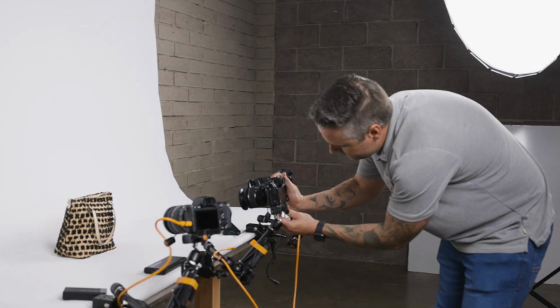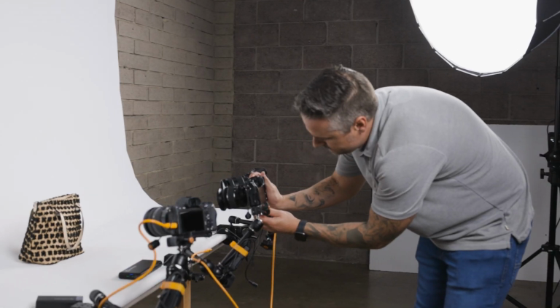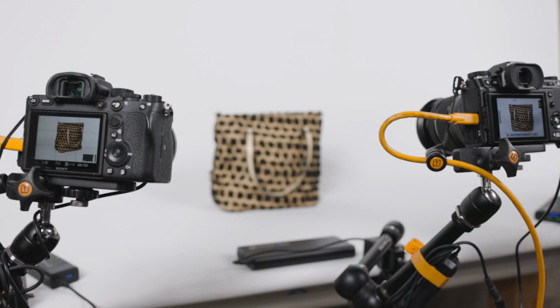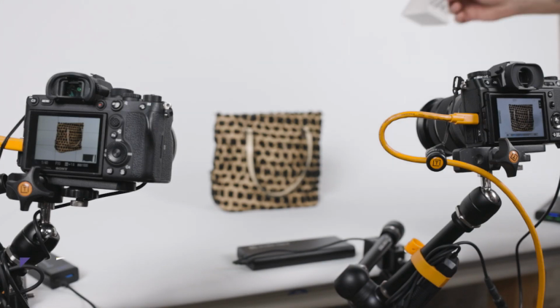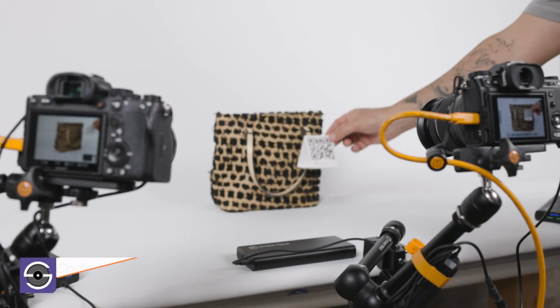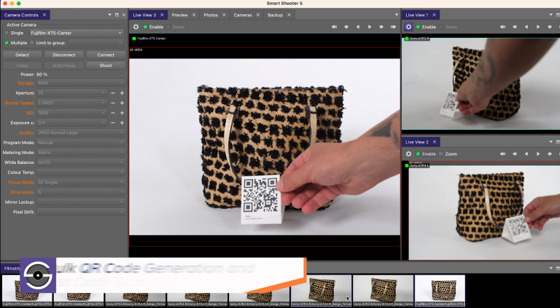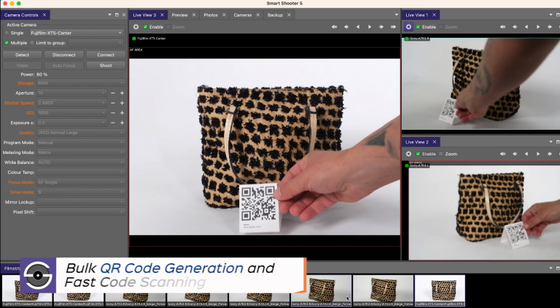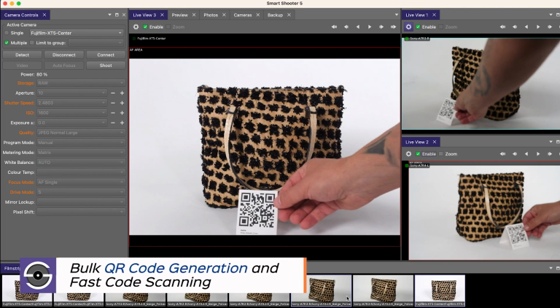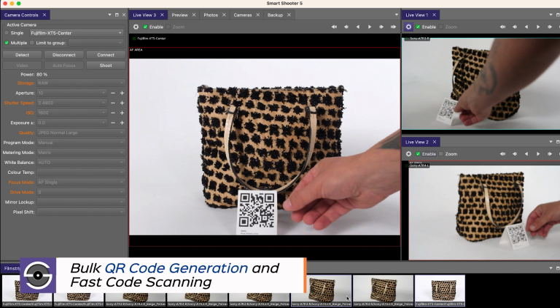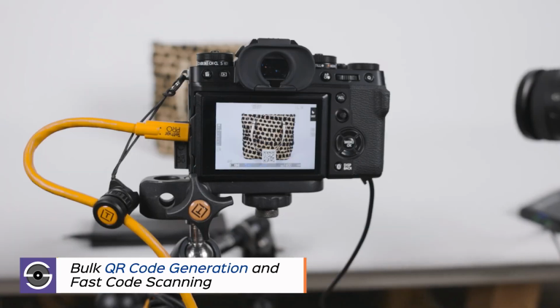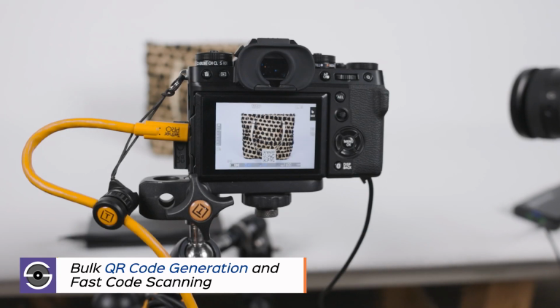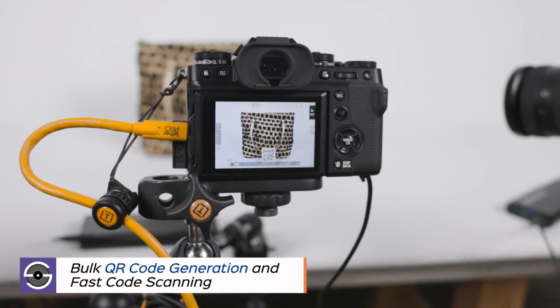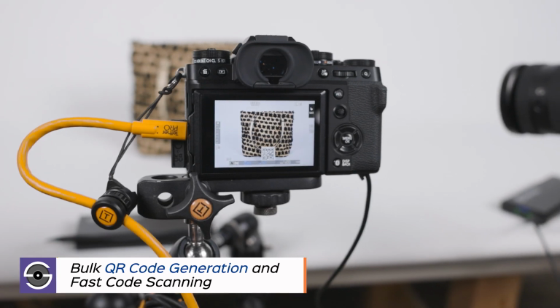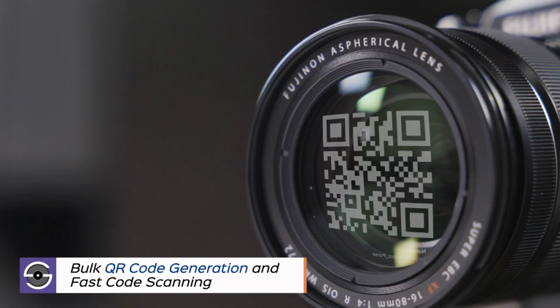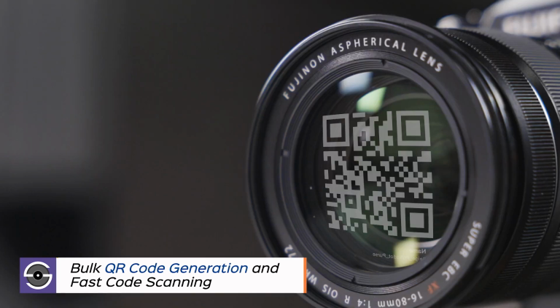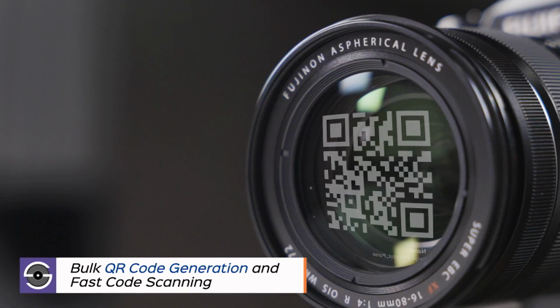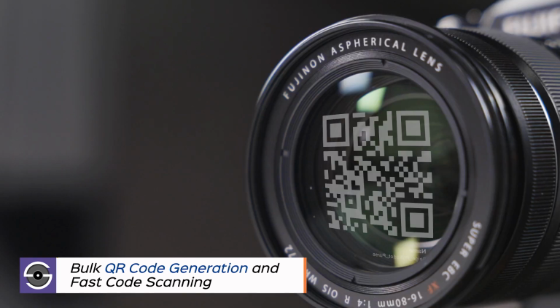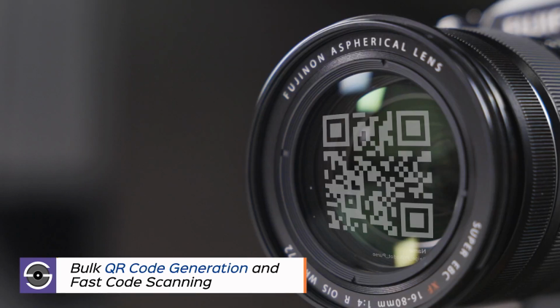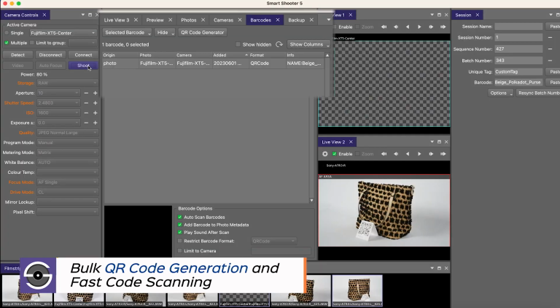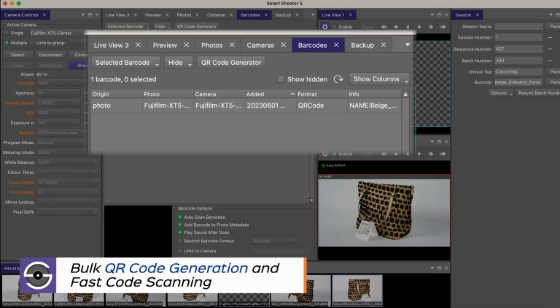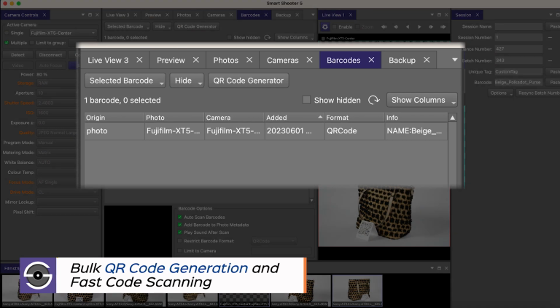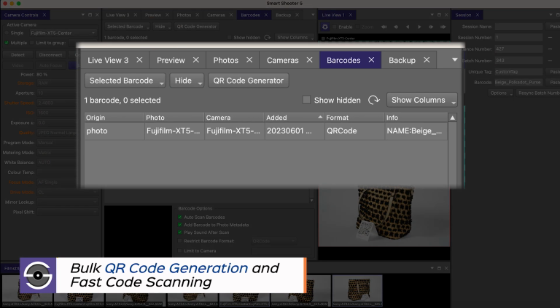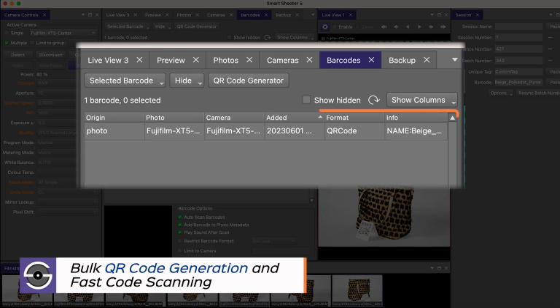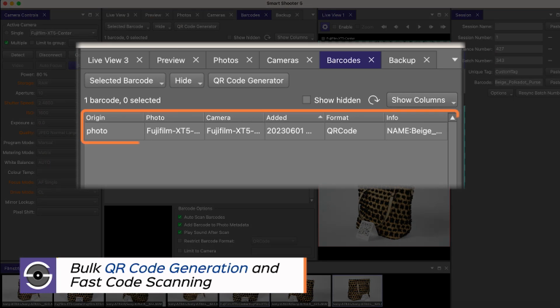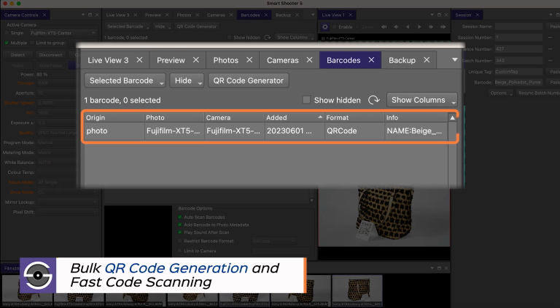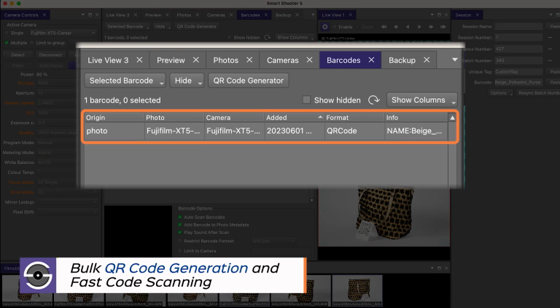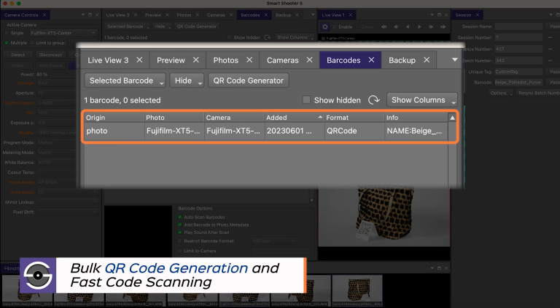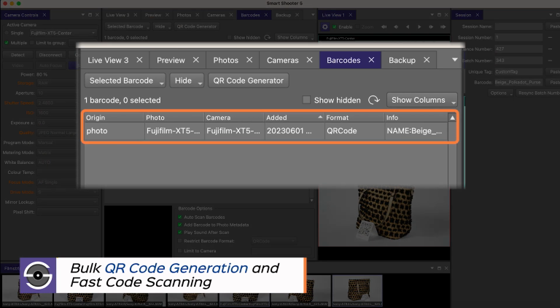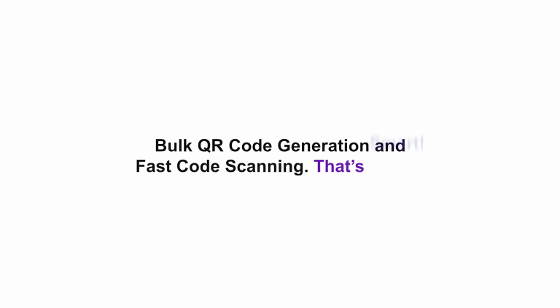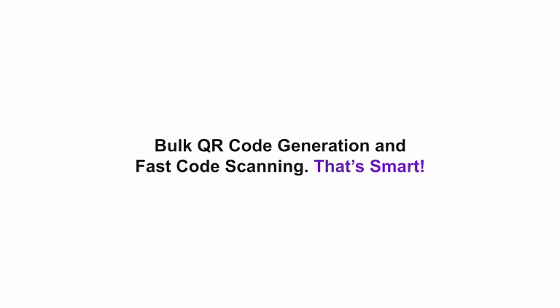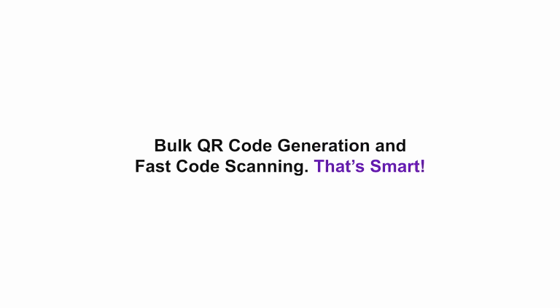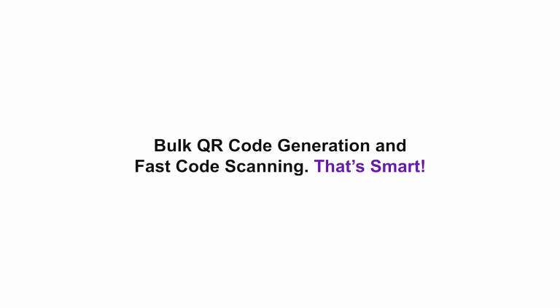Scan QR and barcodes via scanner or through the lens, and apply information to the metadata. That's smart.